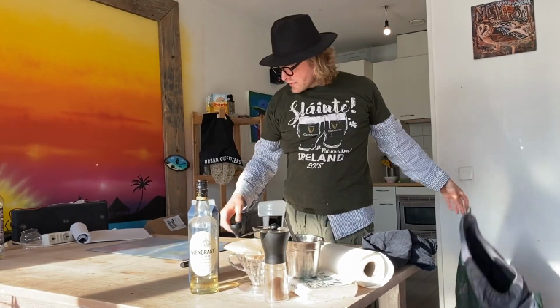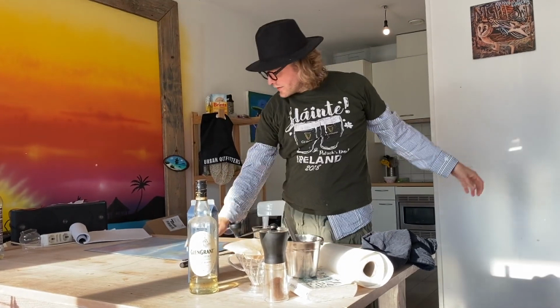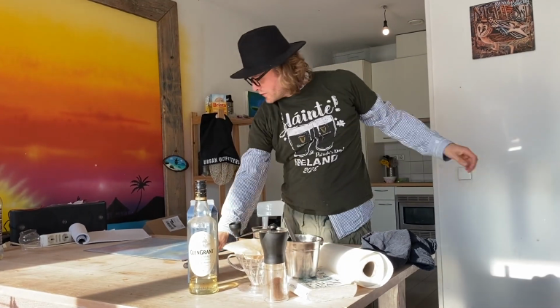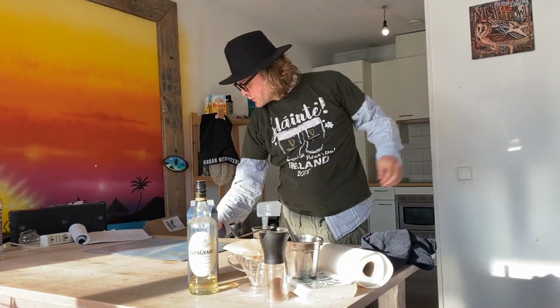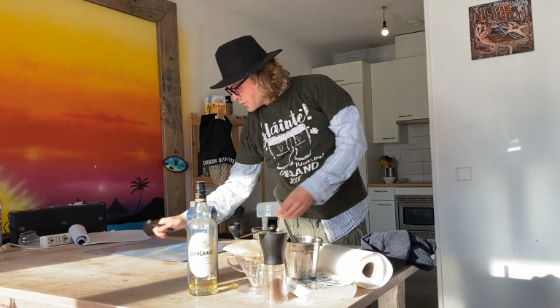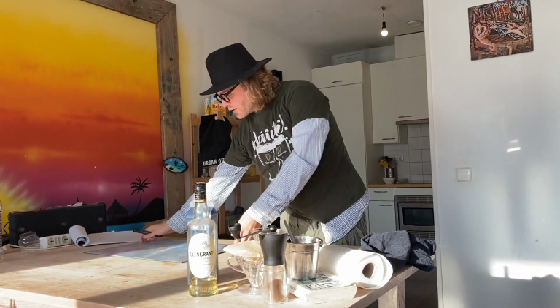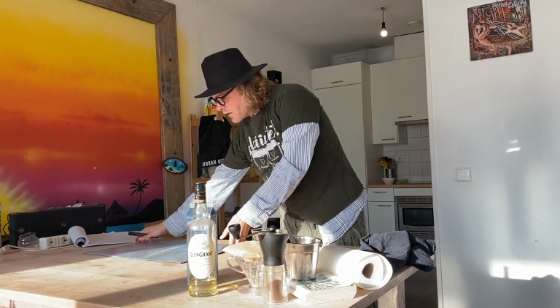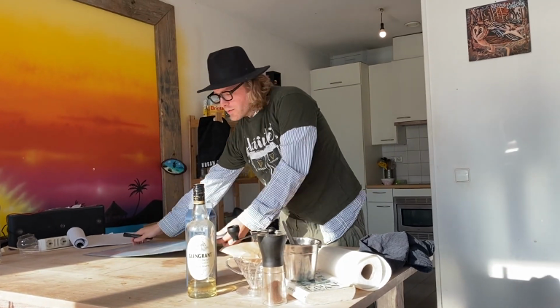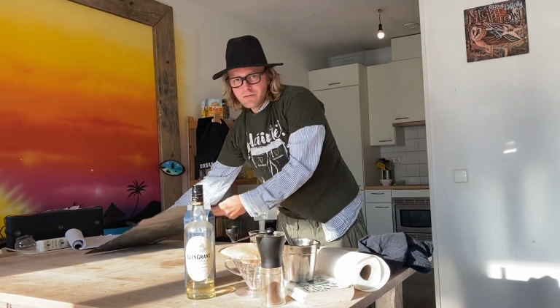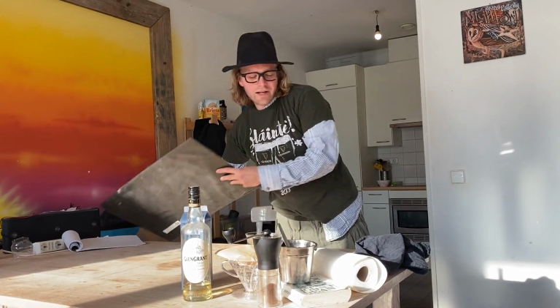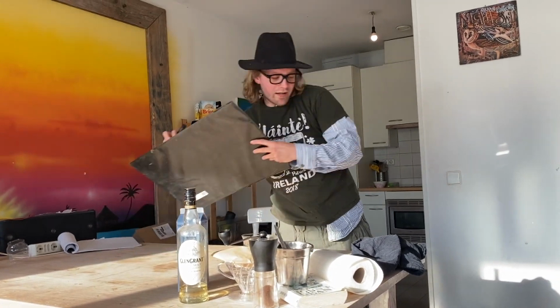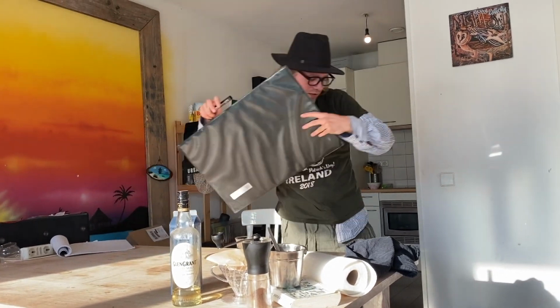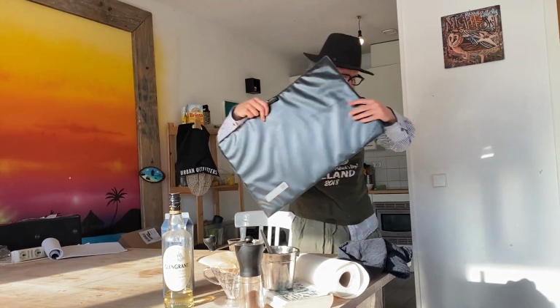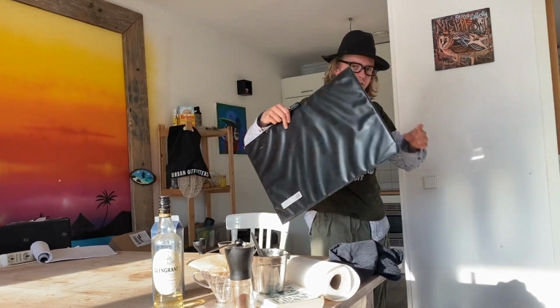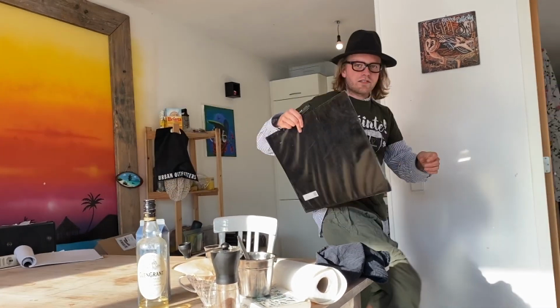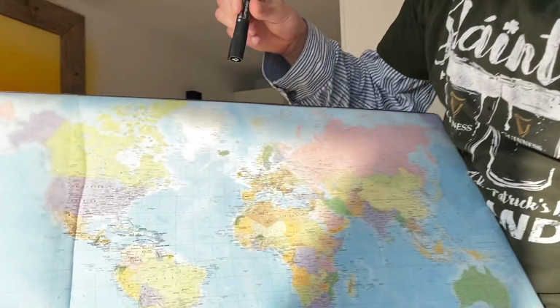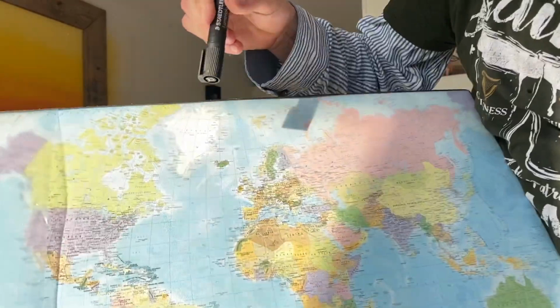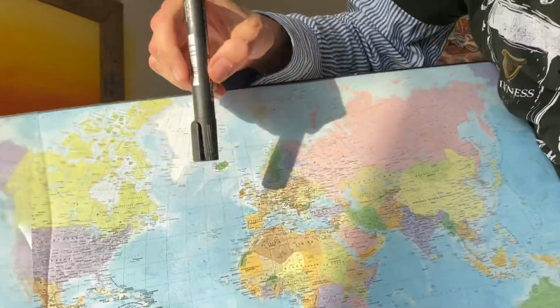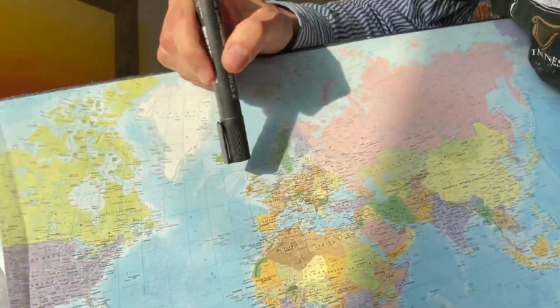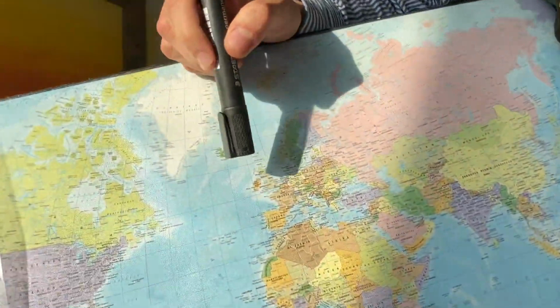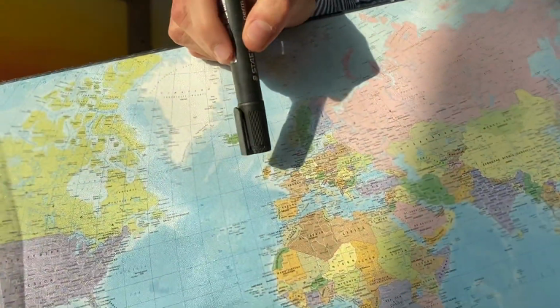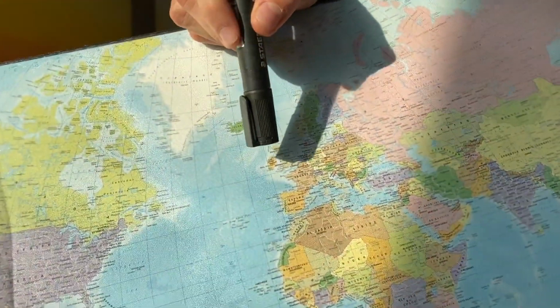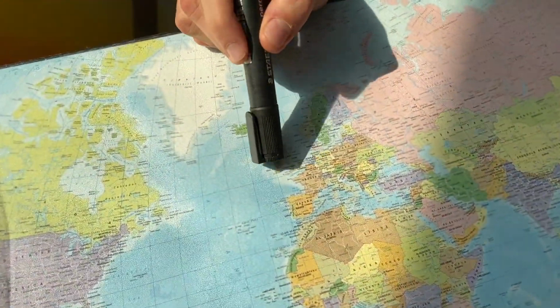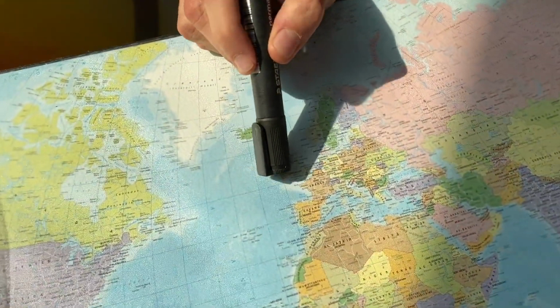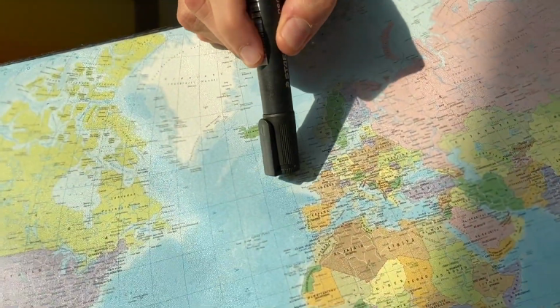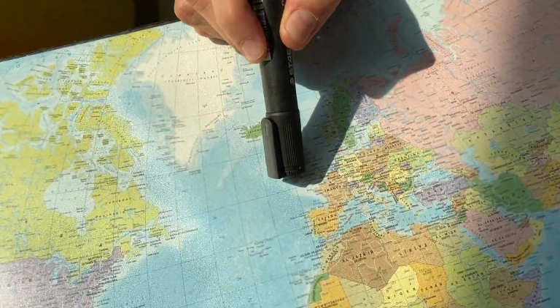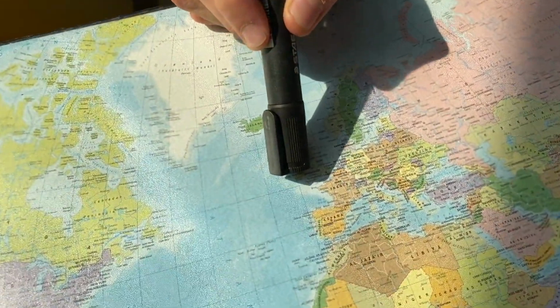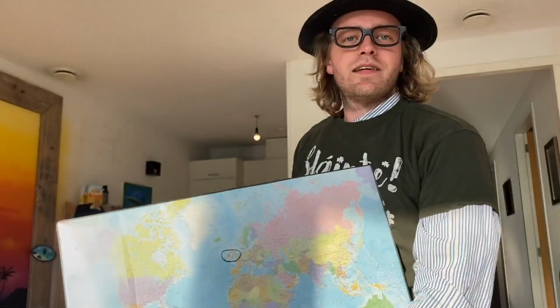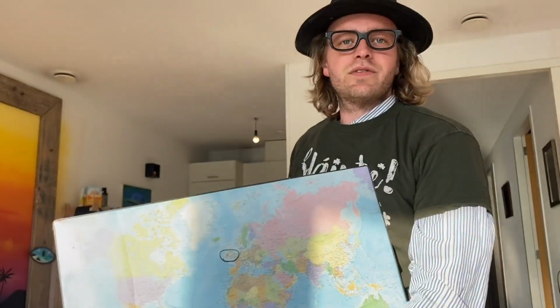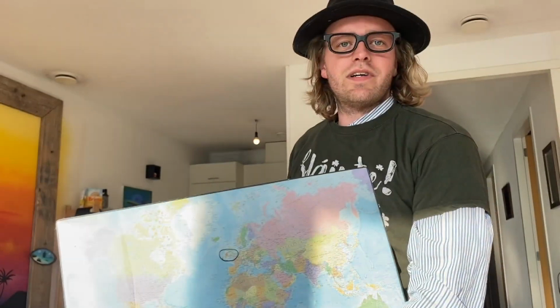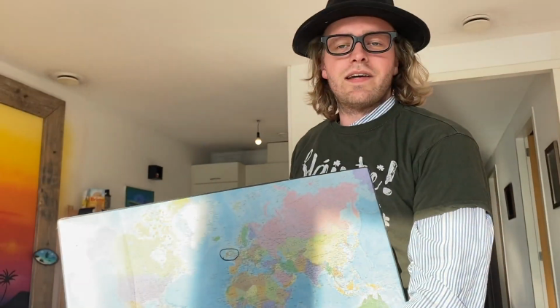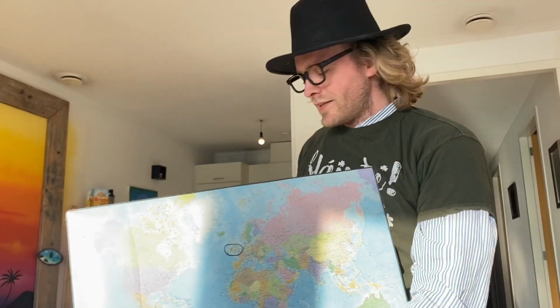If you don't know where Ireland is, Ireland is here. Can you see Ireland?